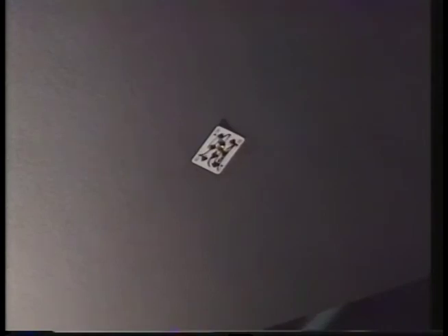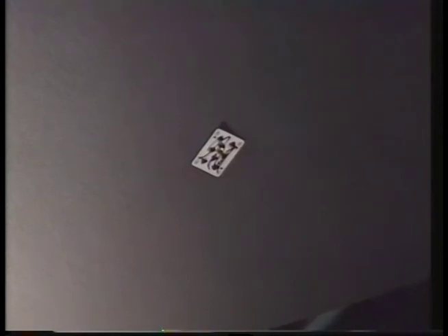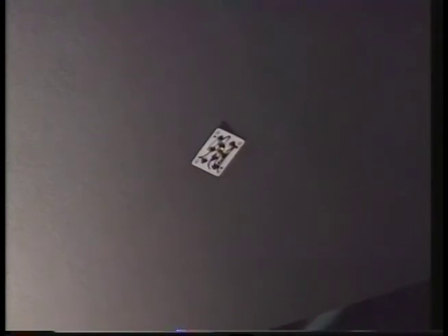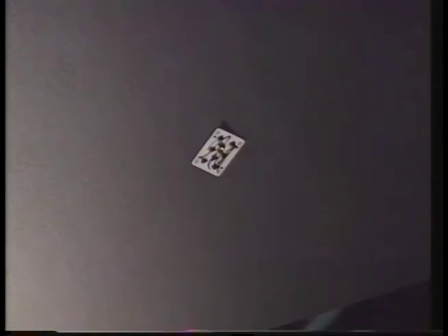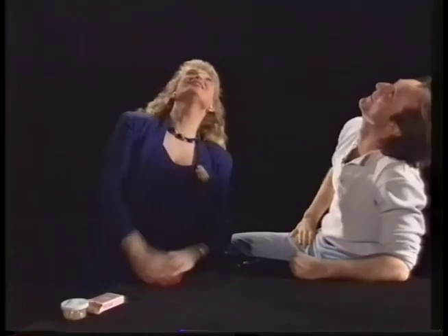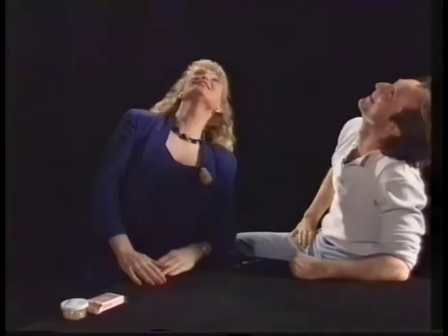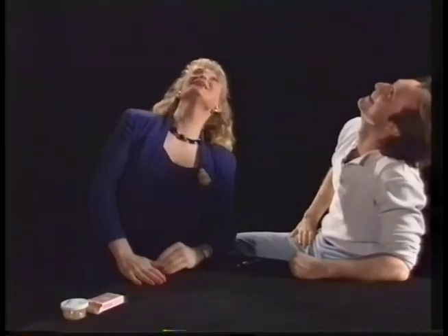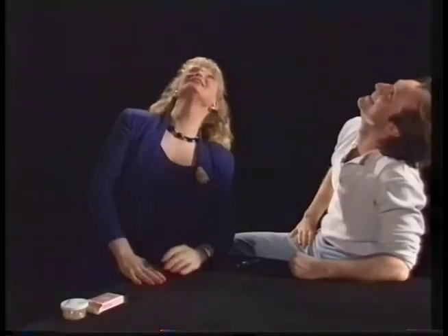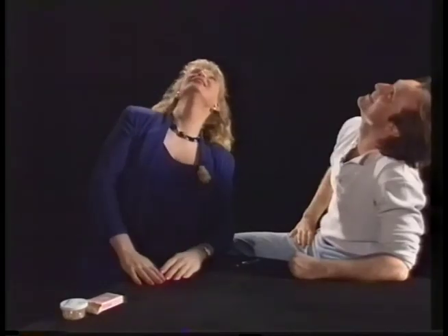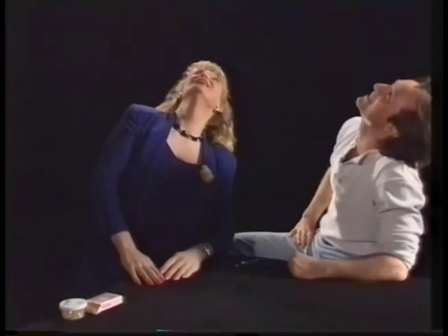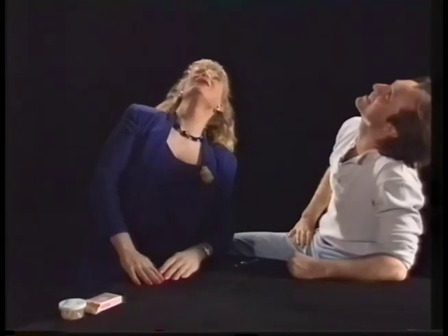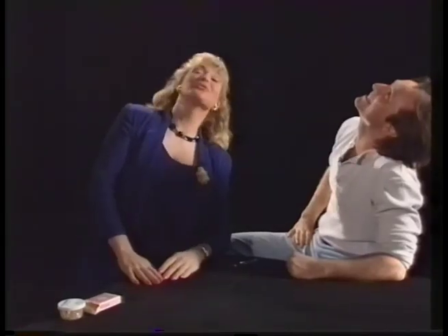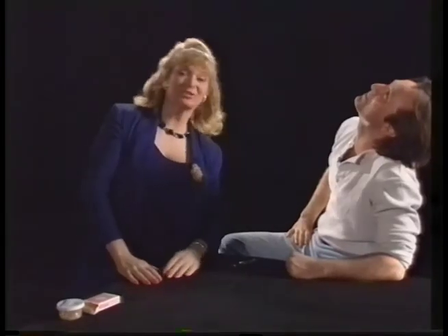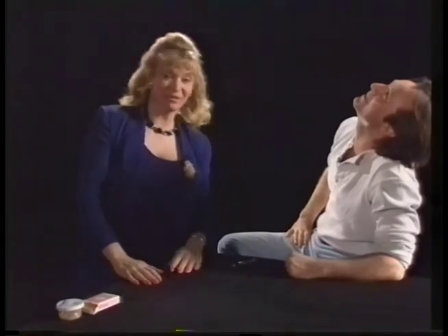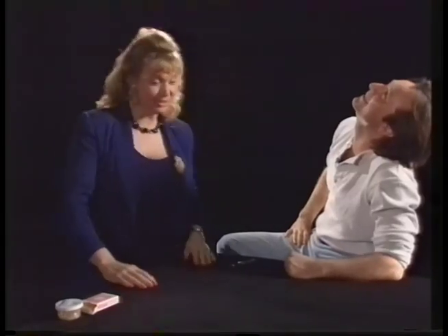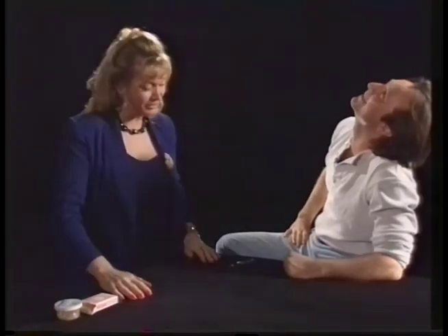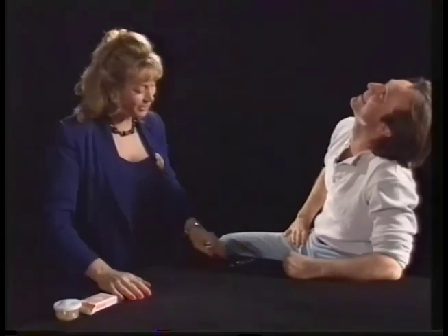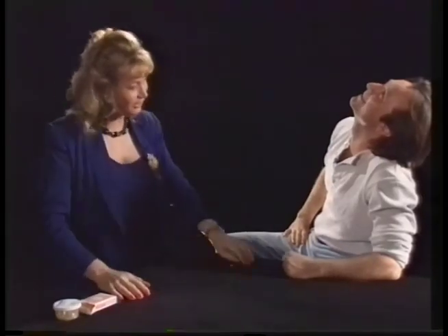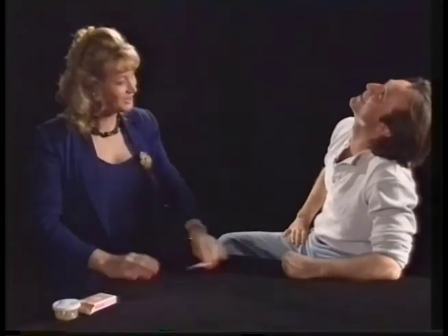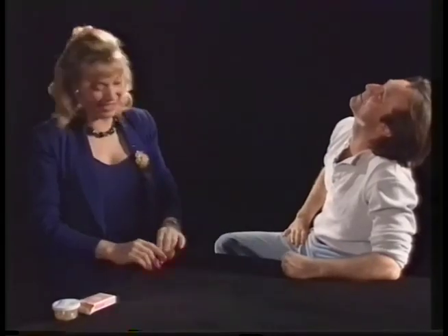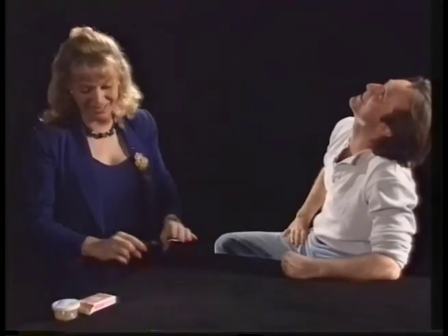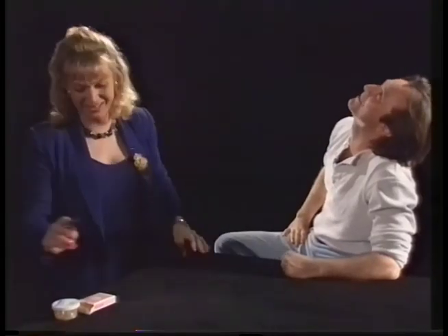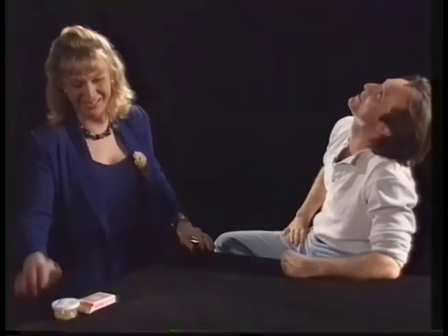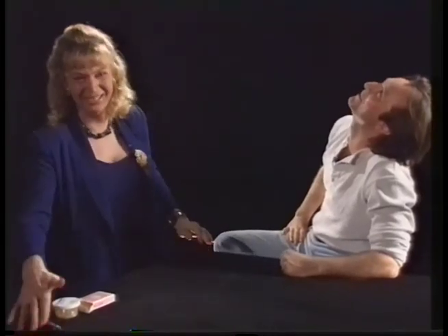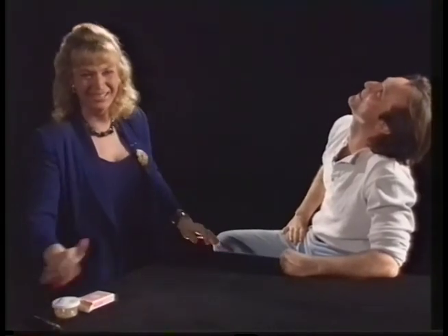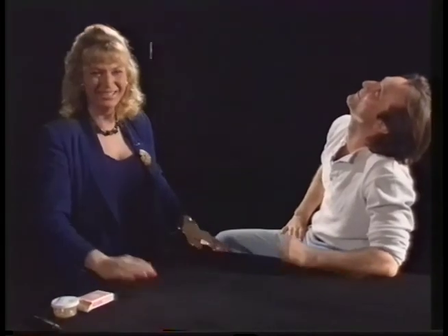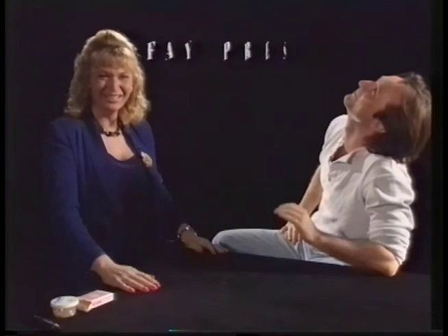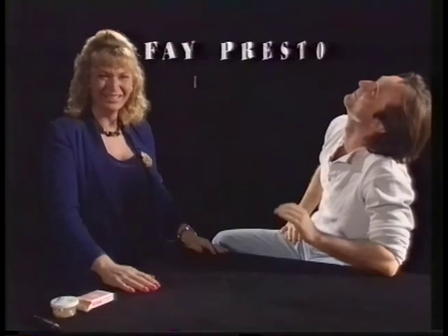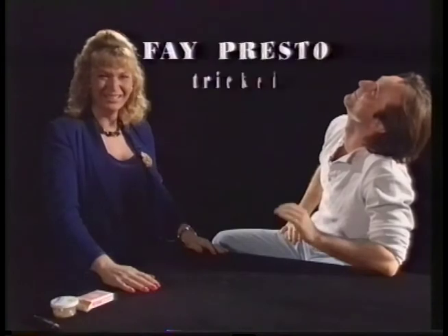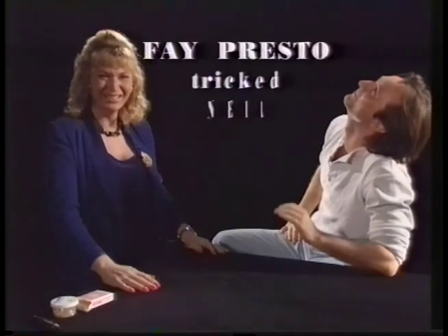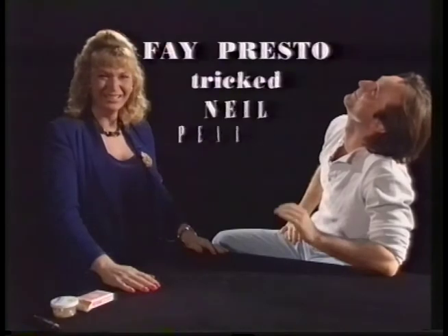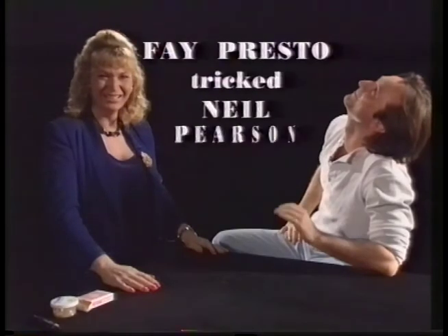Was your card the eight of spades? It was! Oh, I'm so relieved. I can't do it. Yeah.